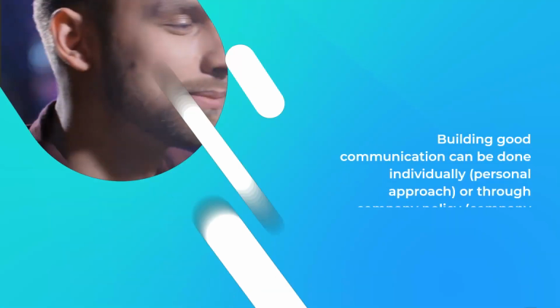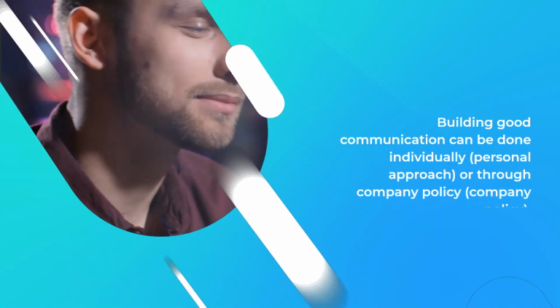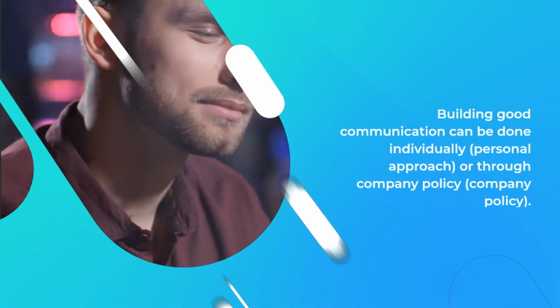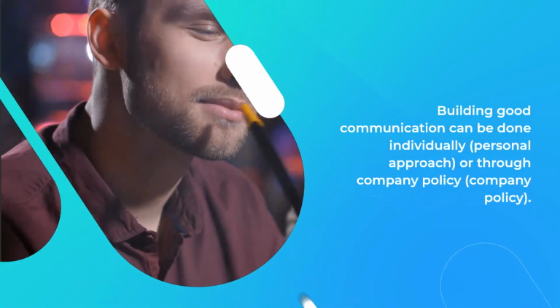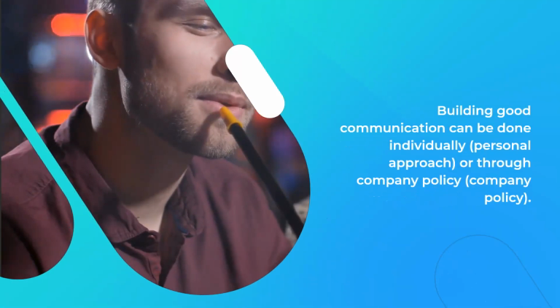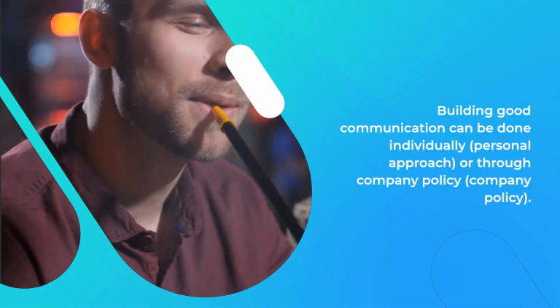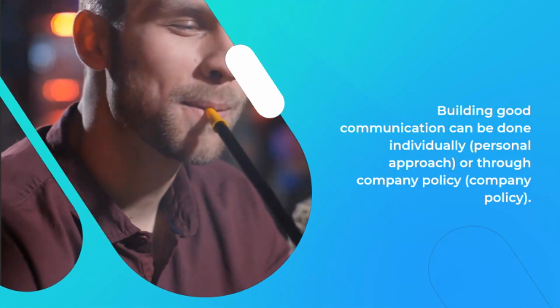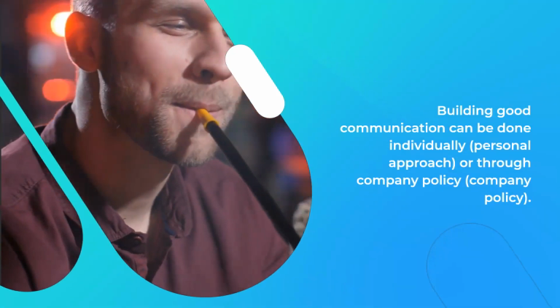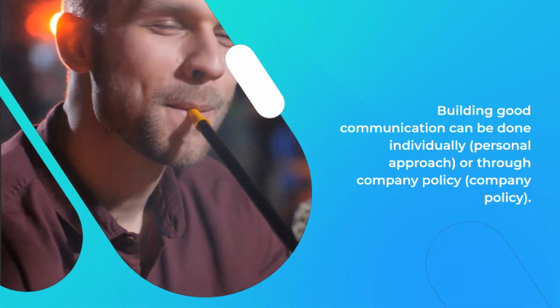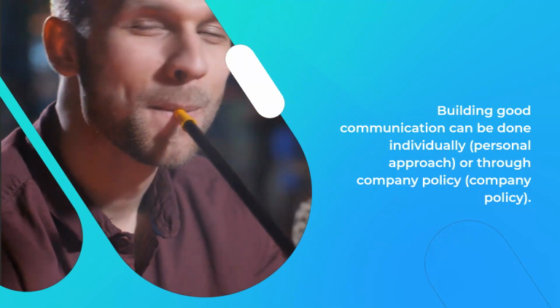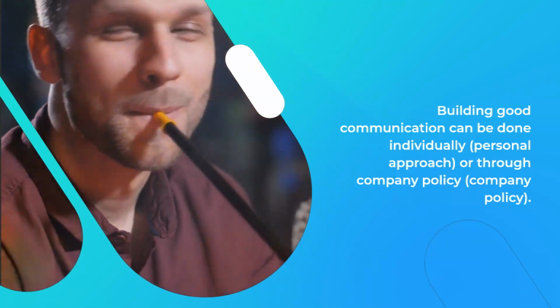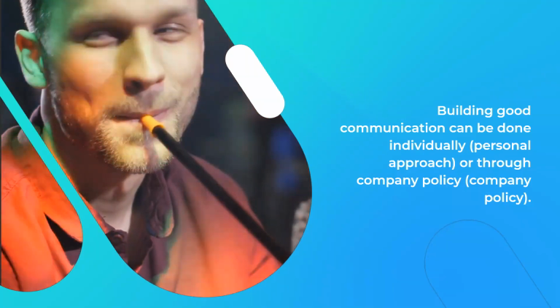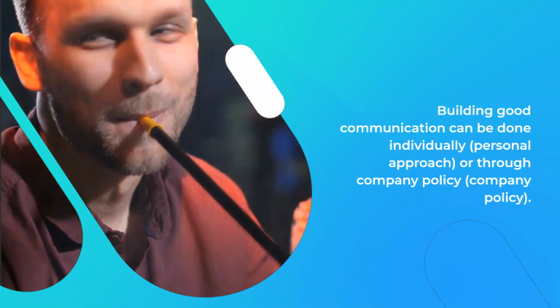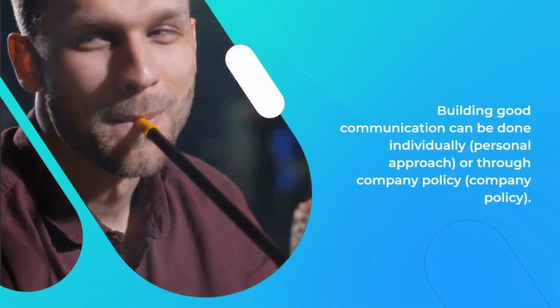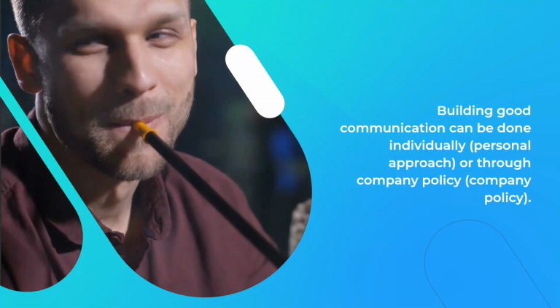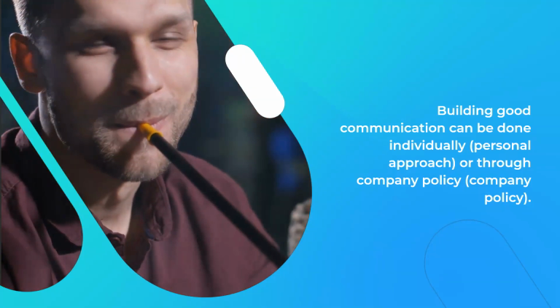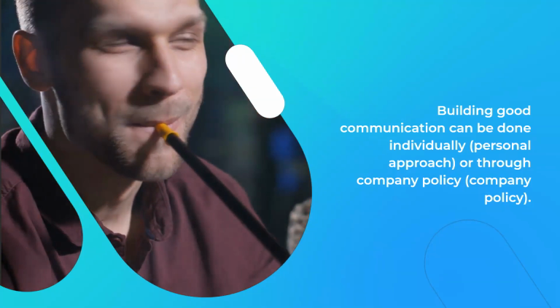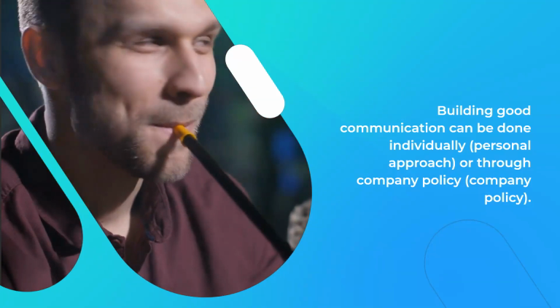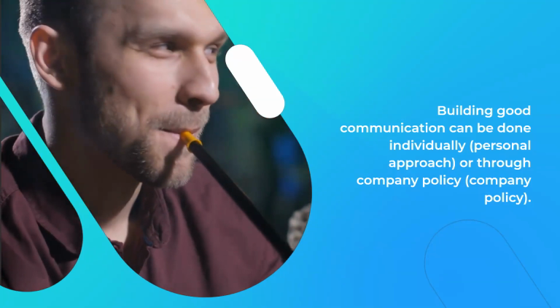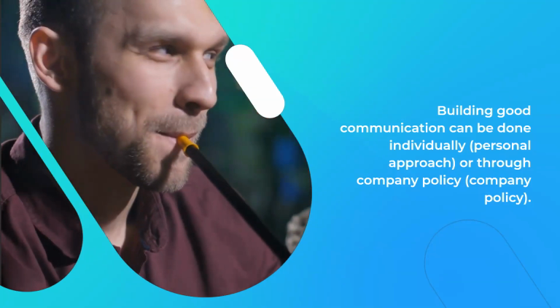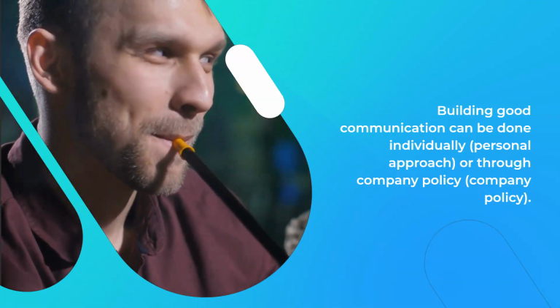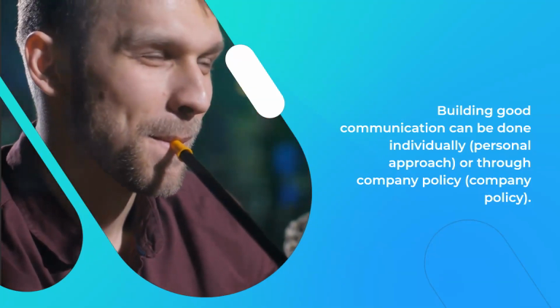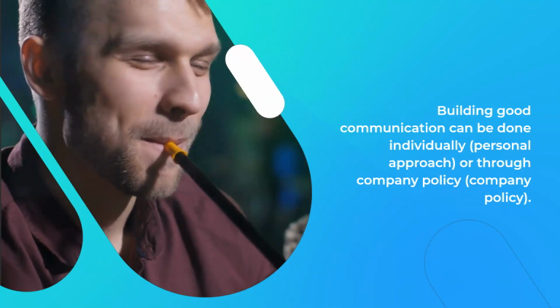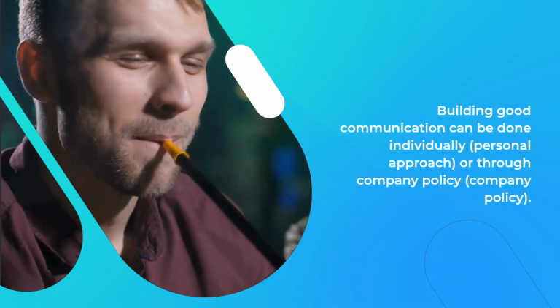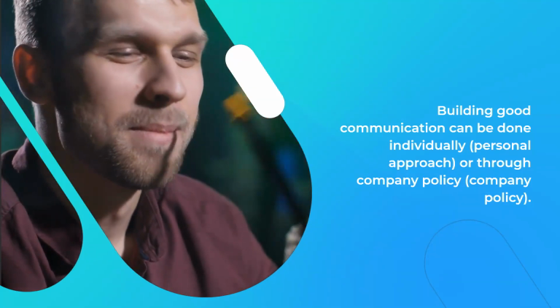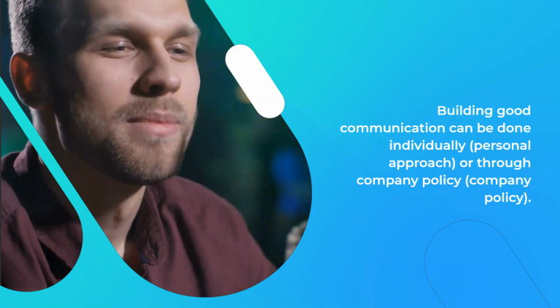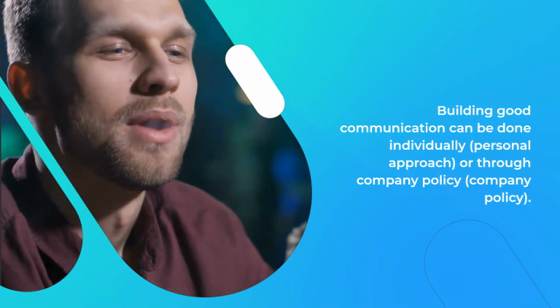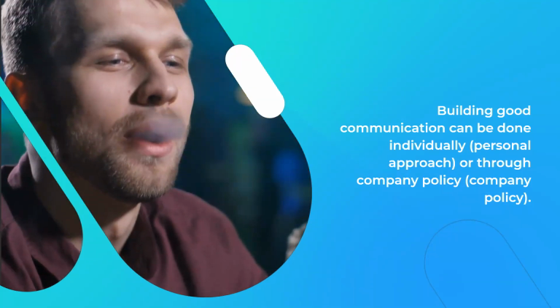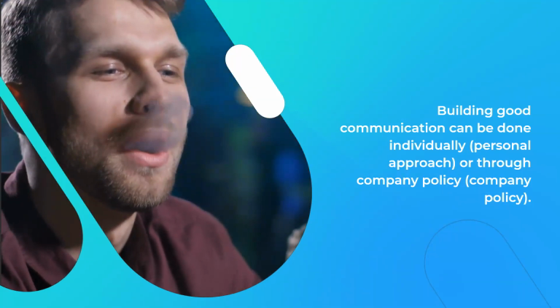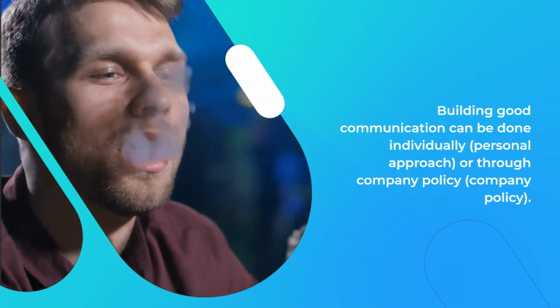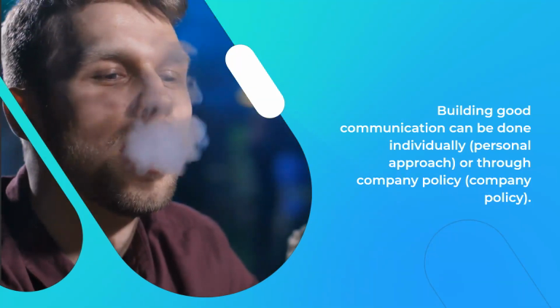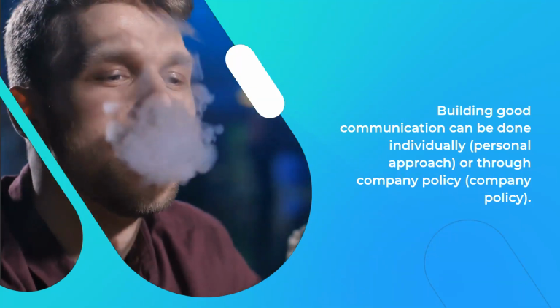Building good communication can be done individually, through a personal approach, or through company policy.